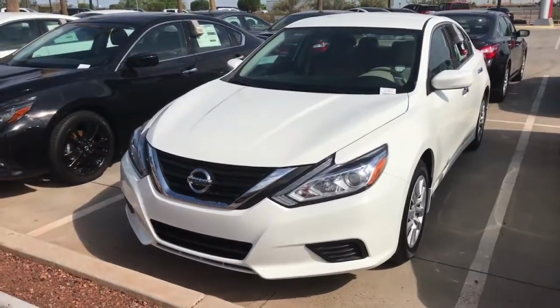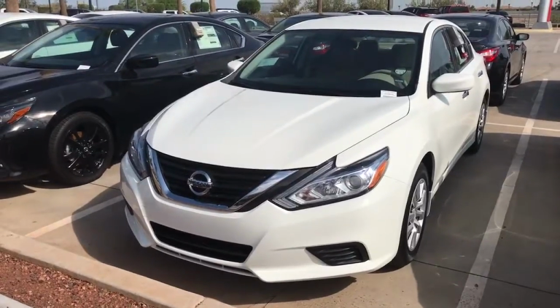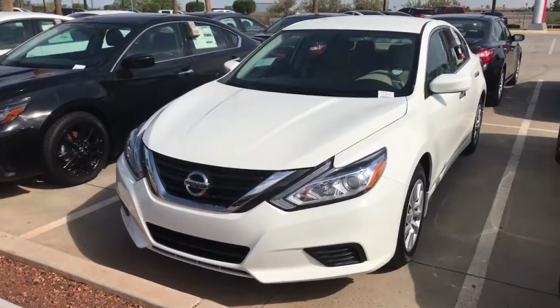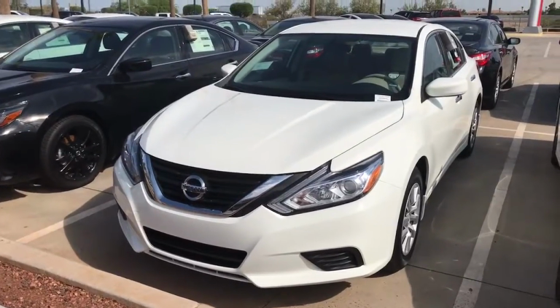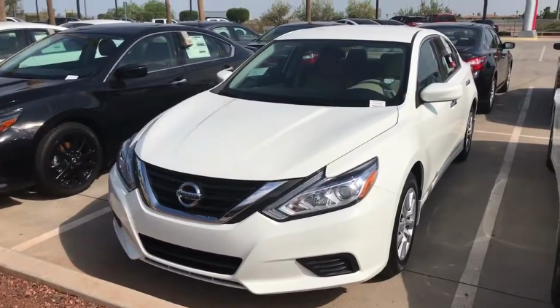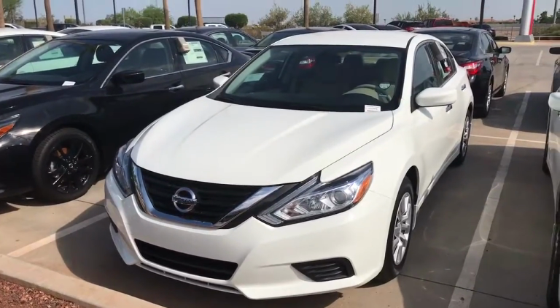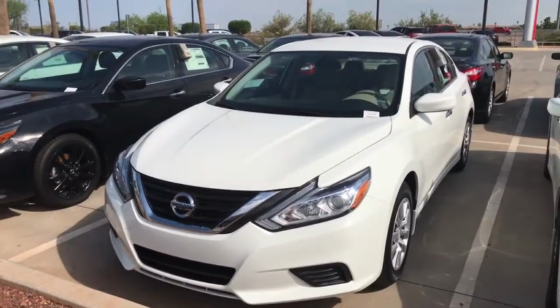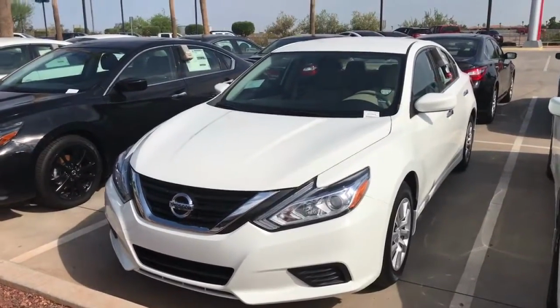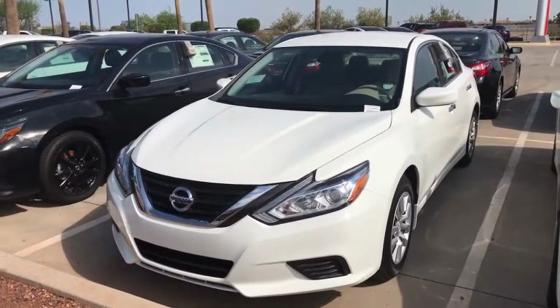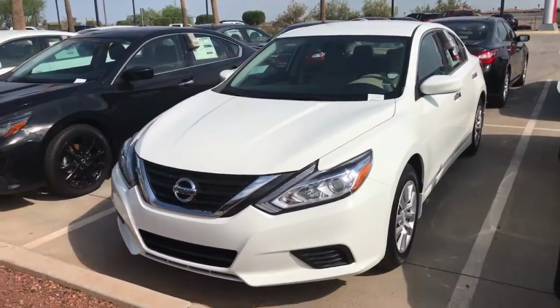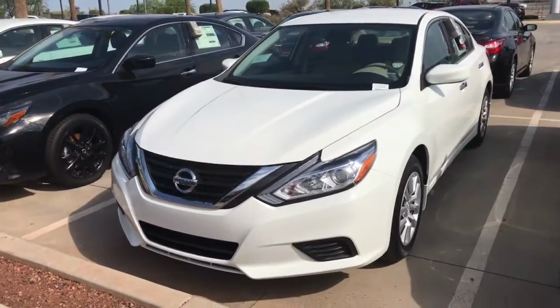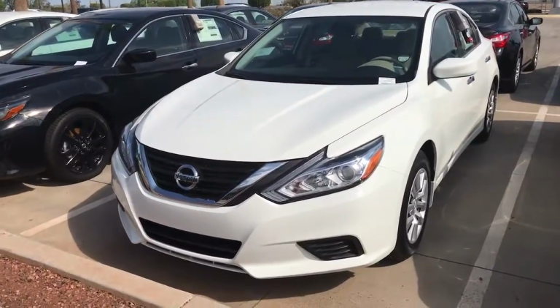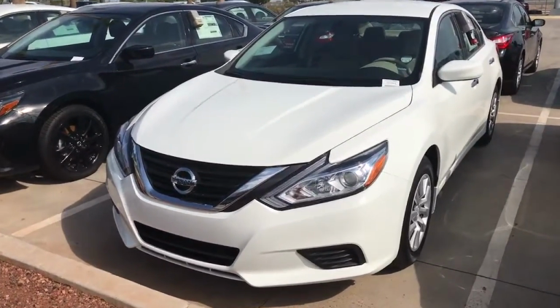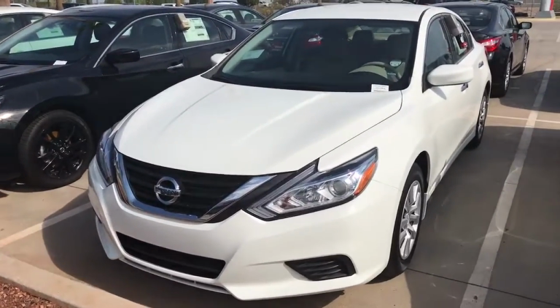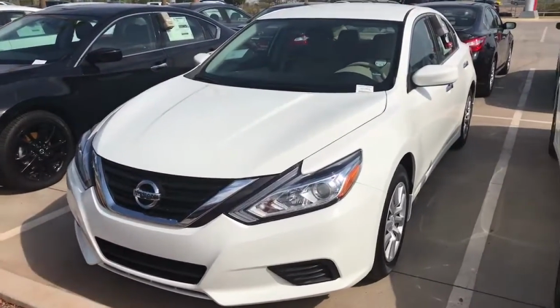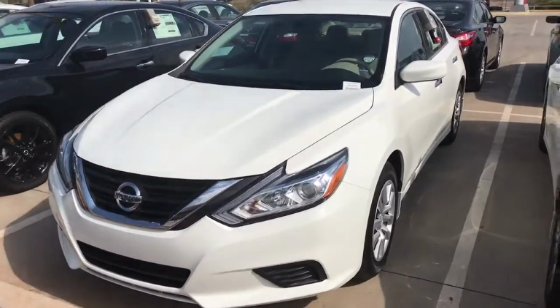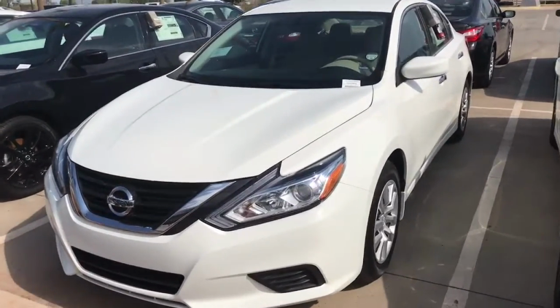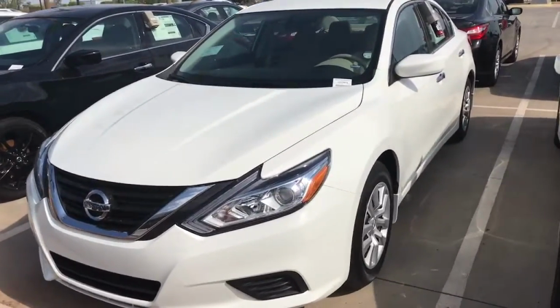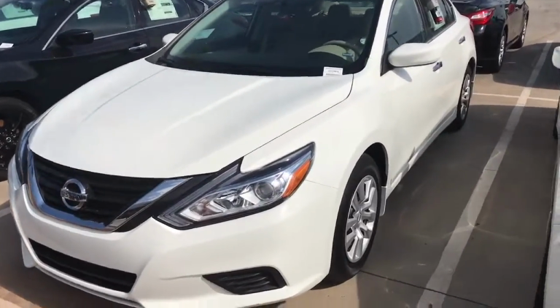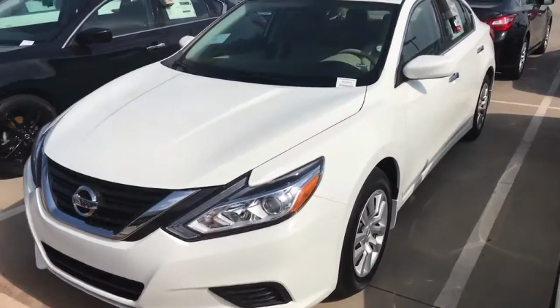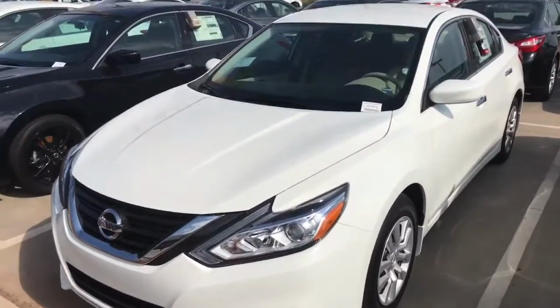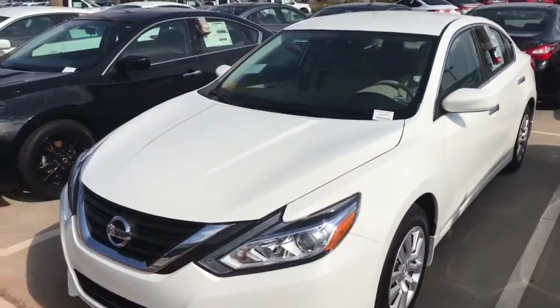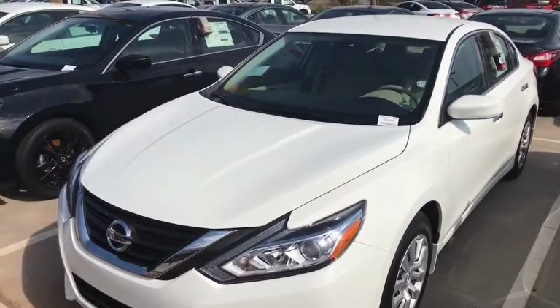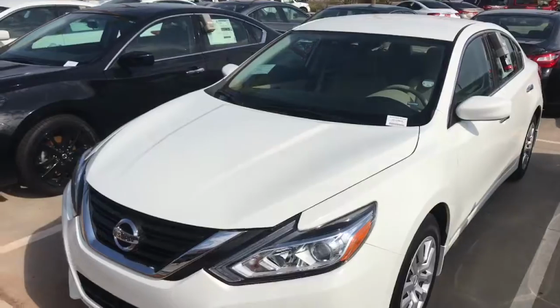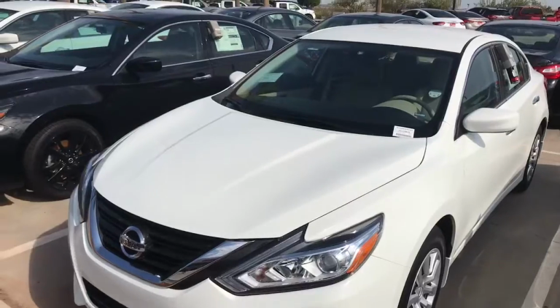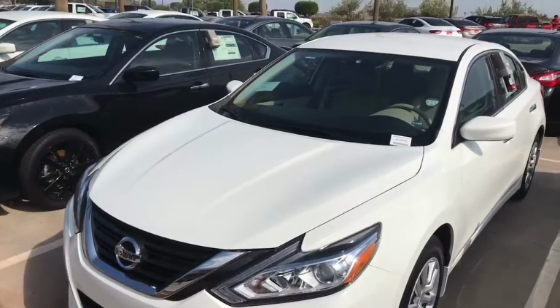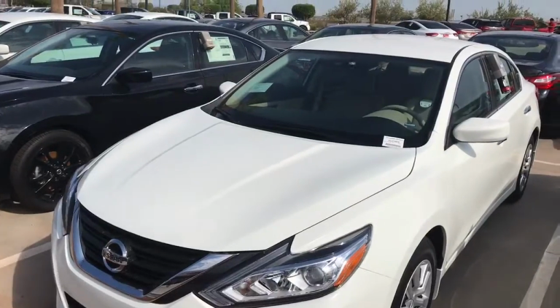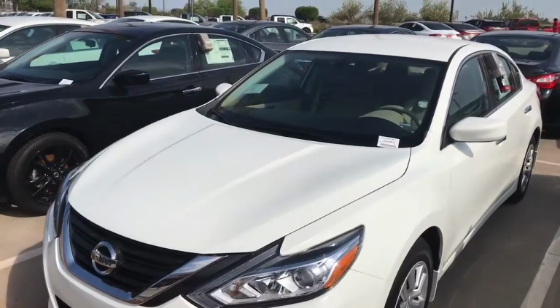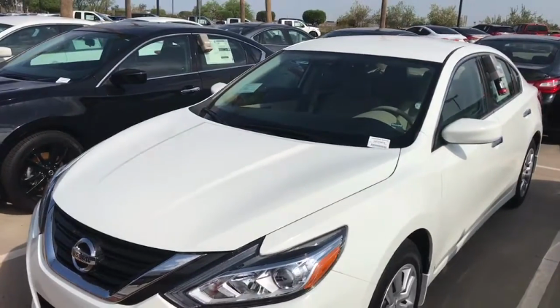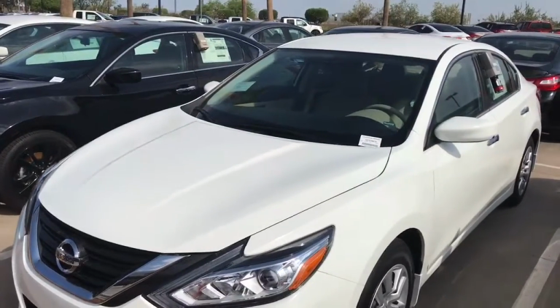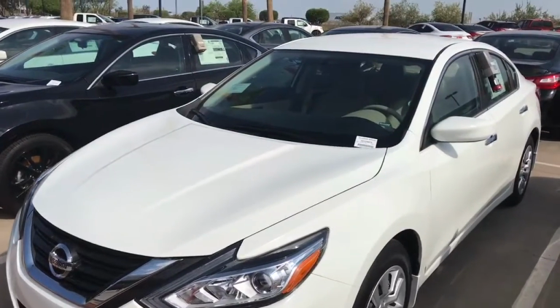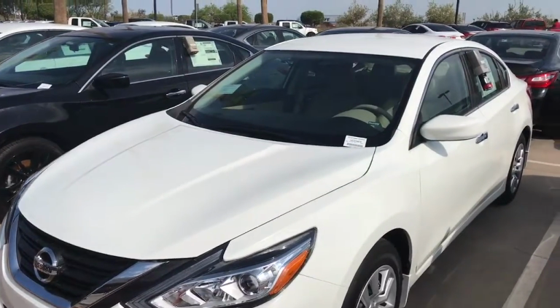This is what you chose. This is the pearl white. It has the beige interior. Beautiful, beautiful vehicle.